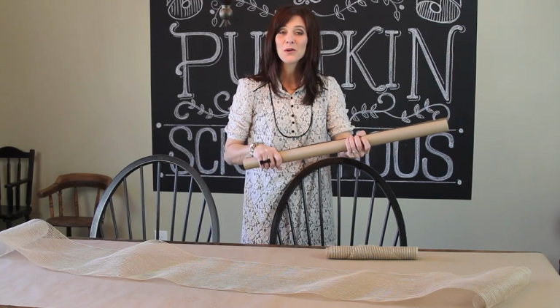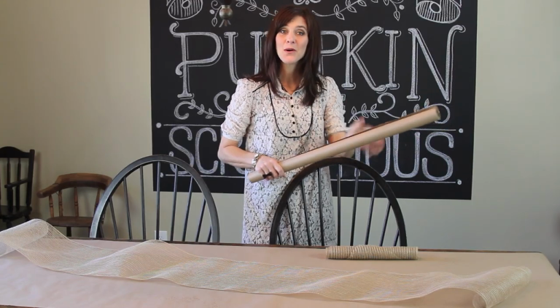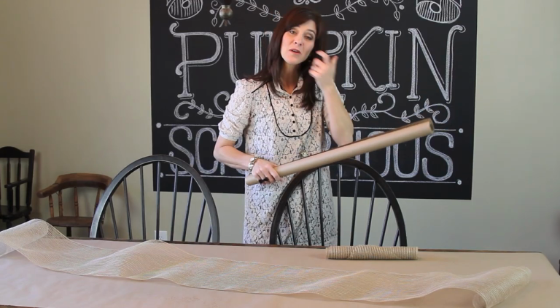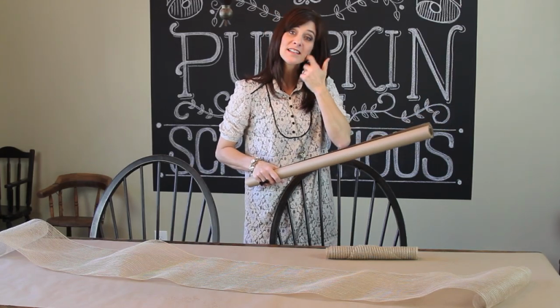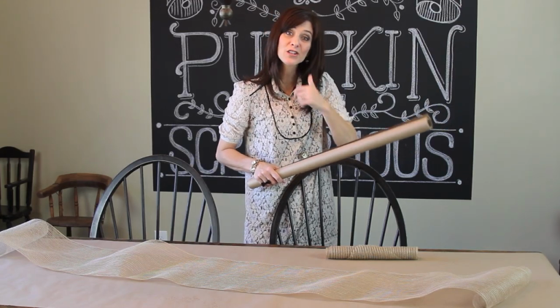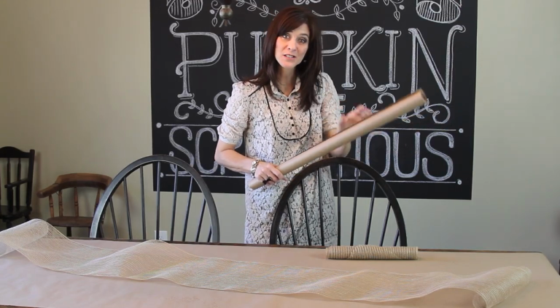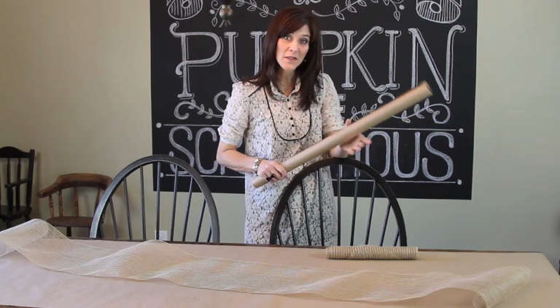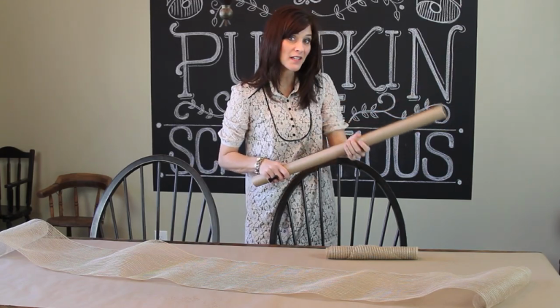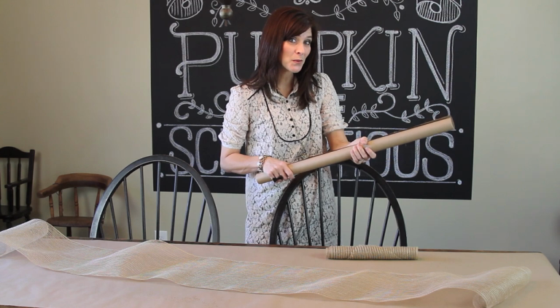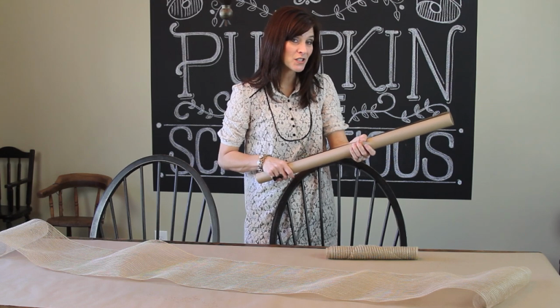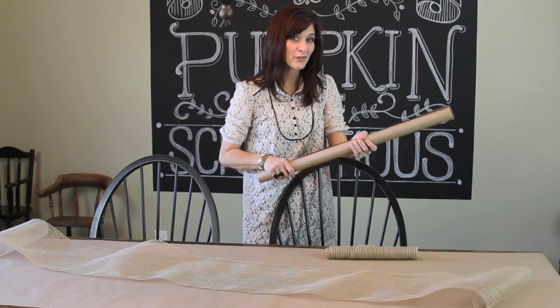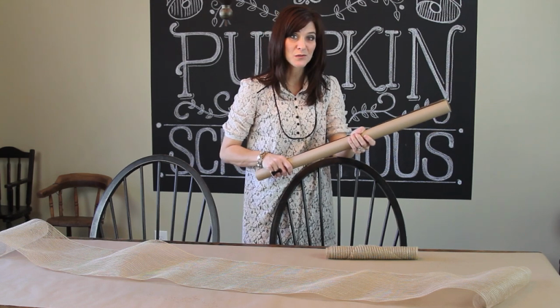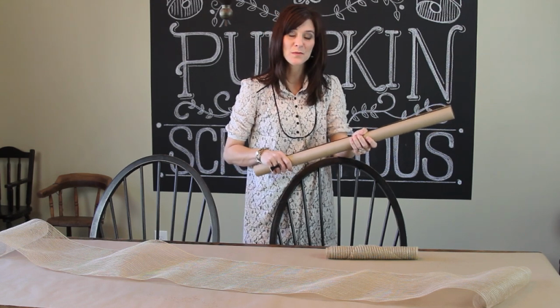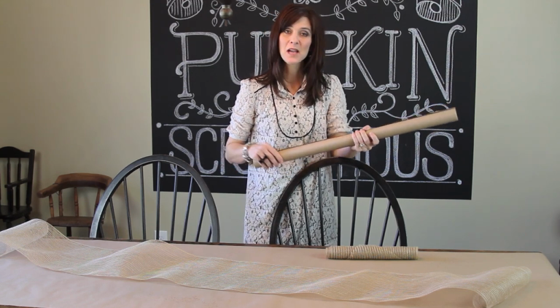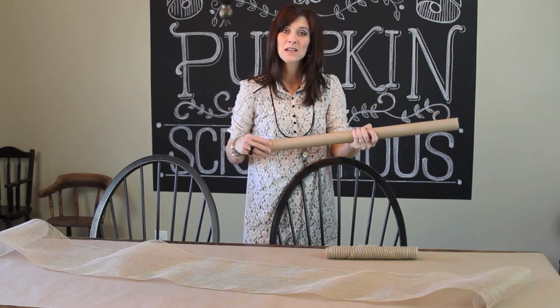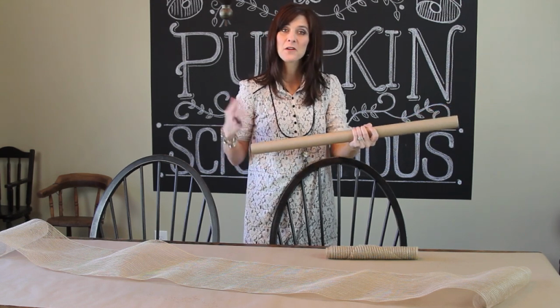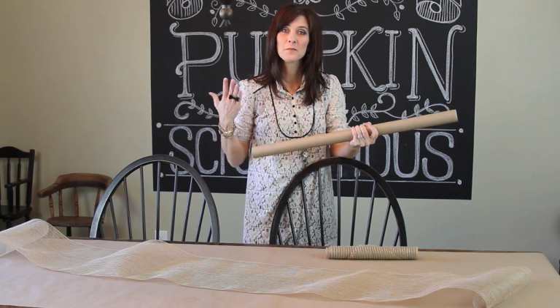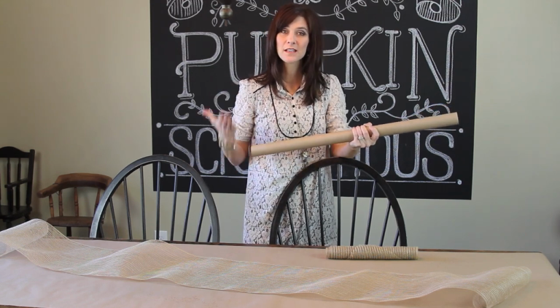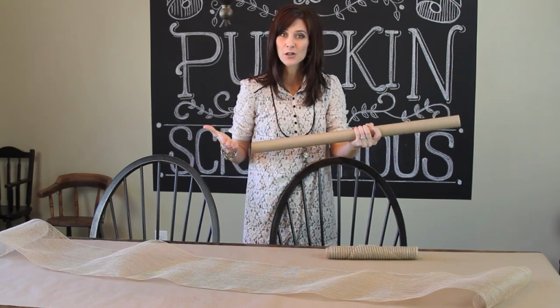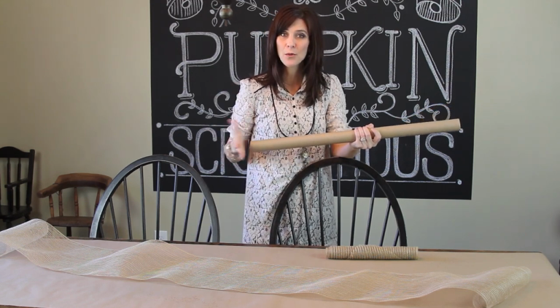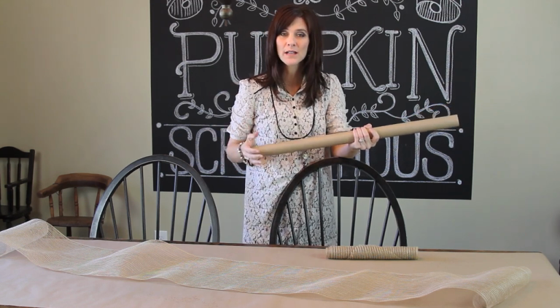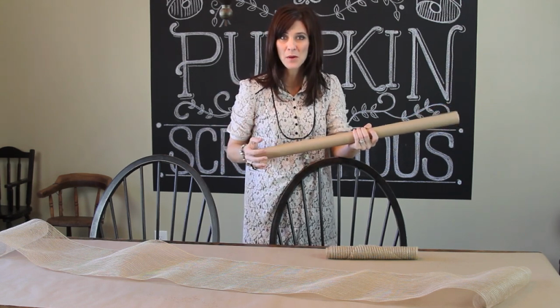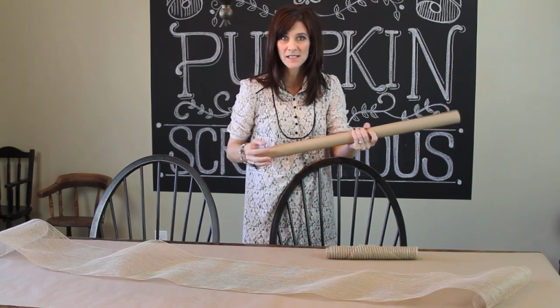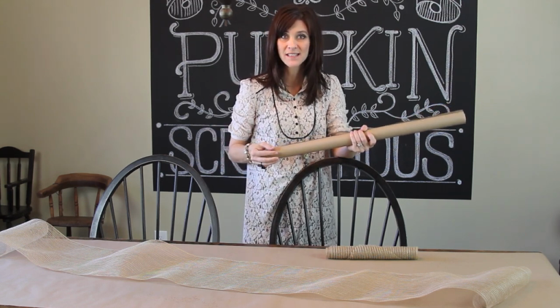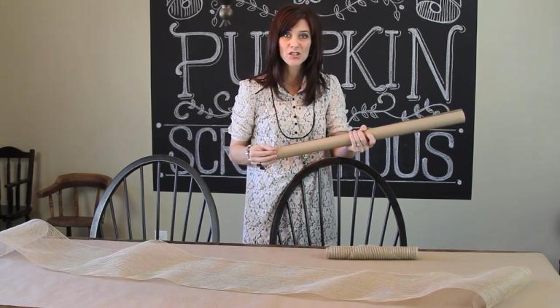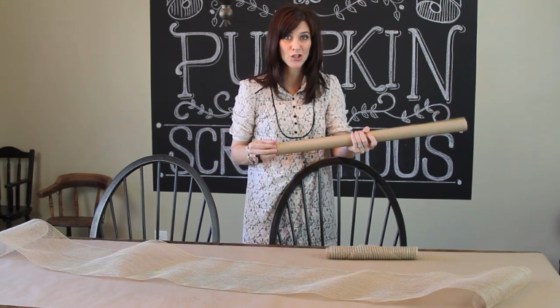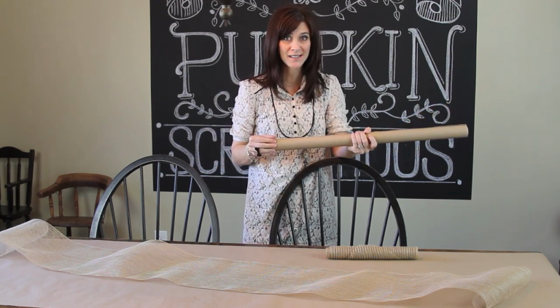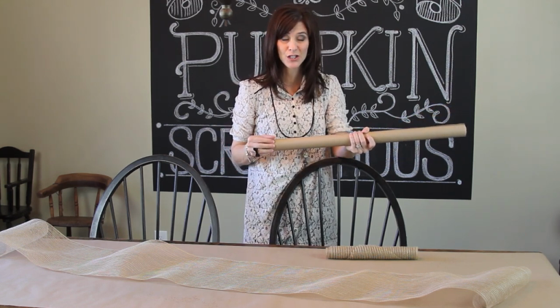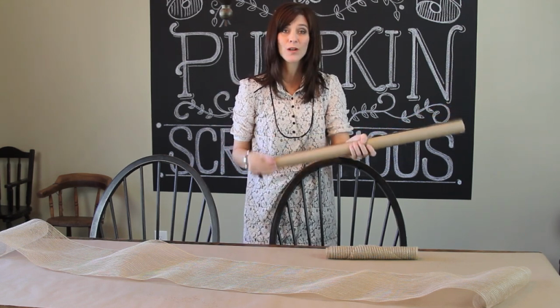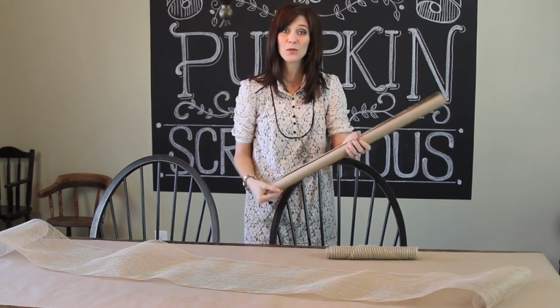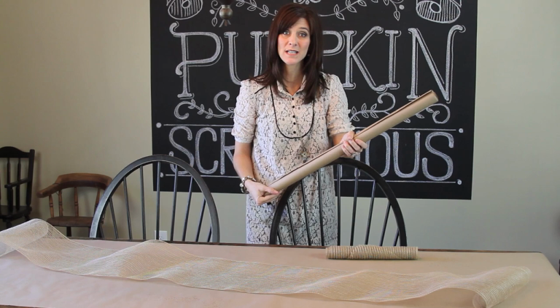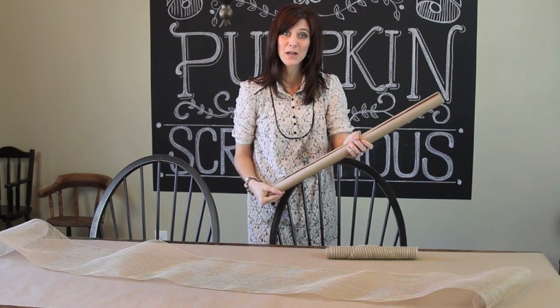The inspiration for this room is coming from the glitter polka dot pumpkins that I showed you guys how to do a couple of weeks ago.